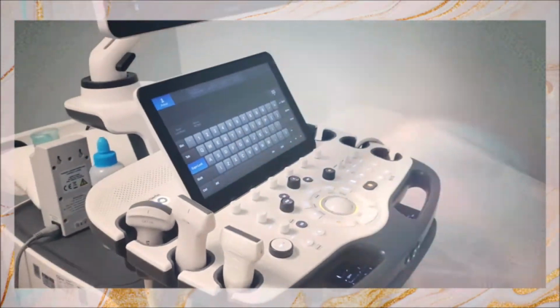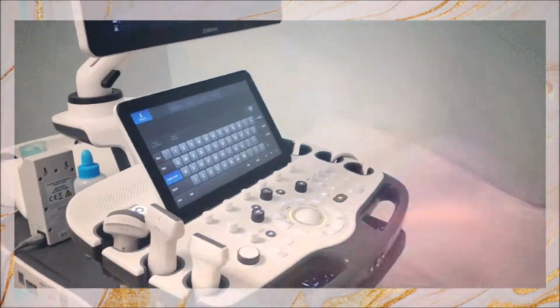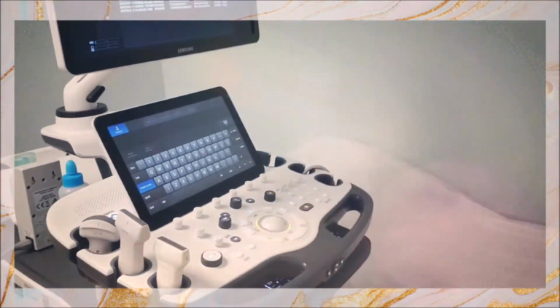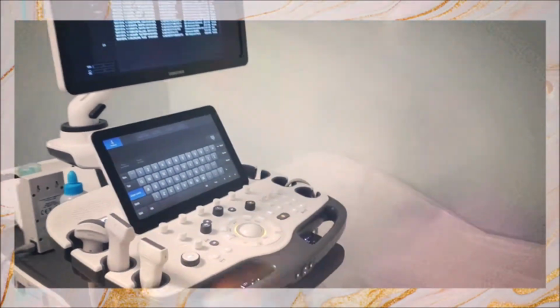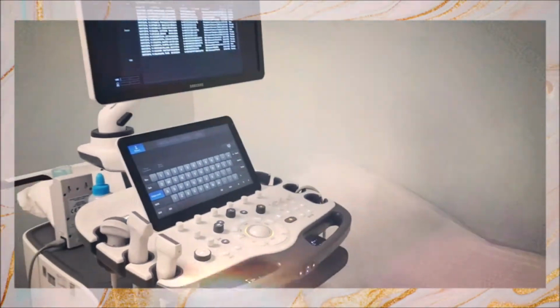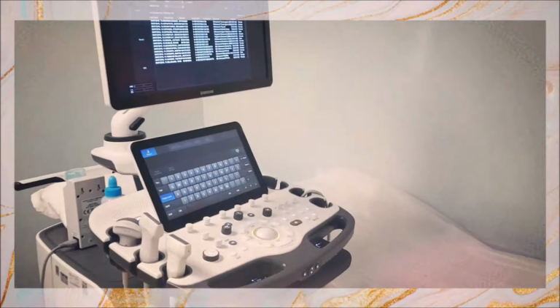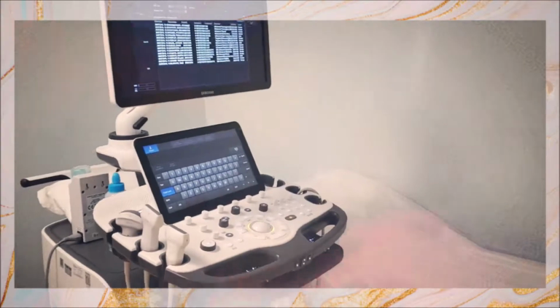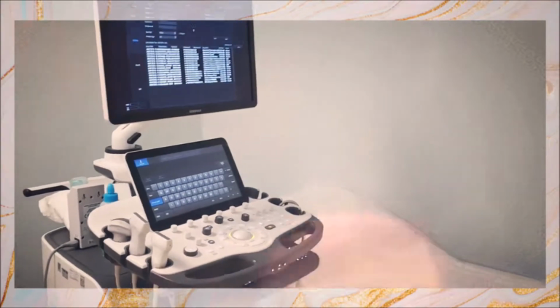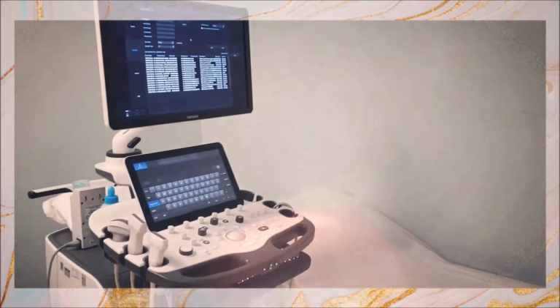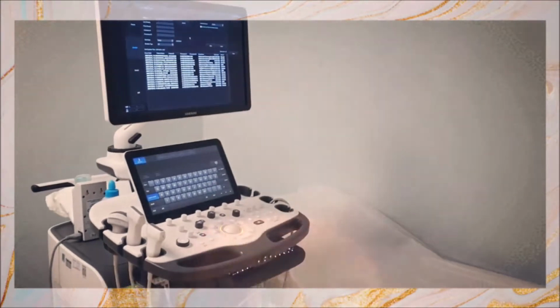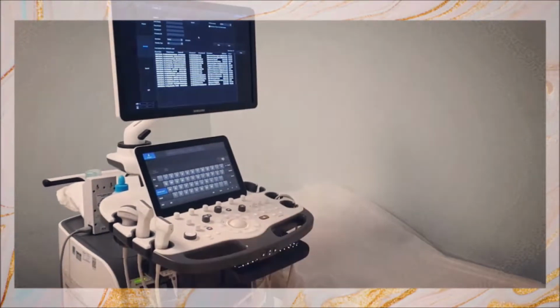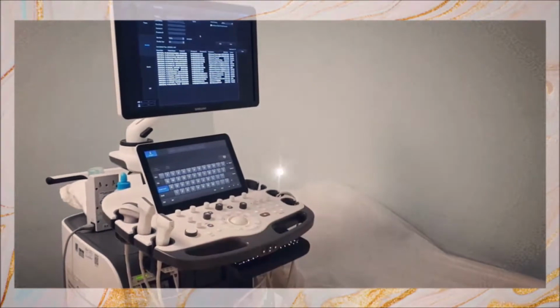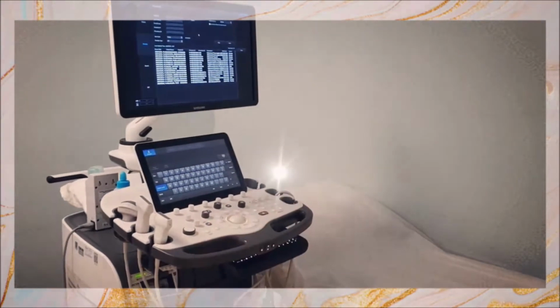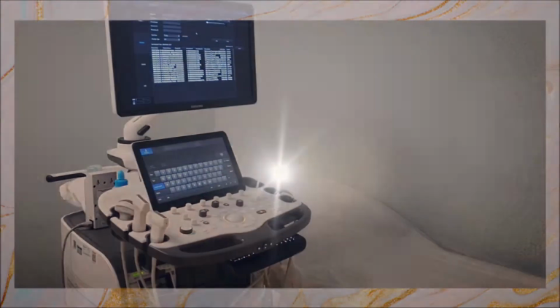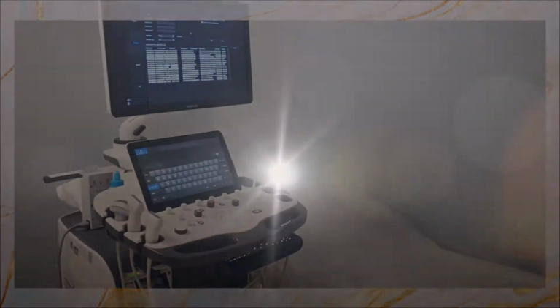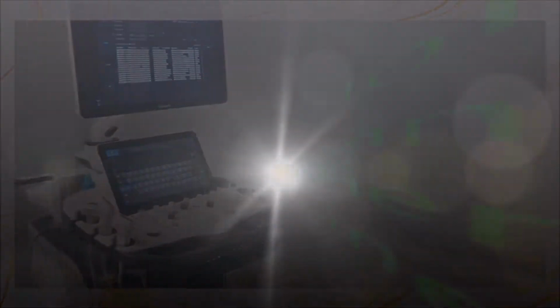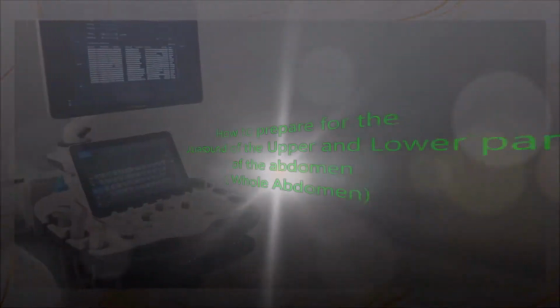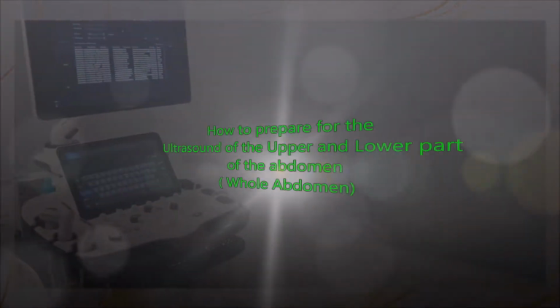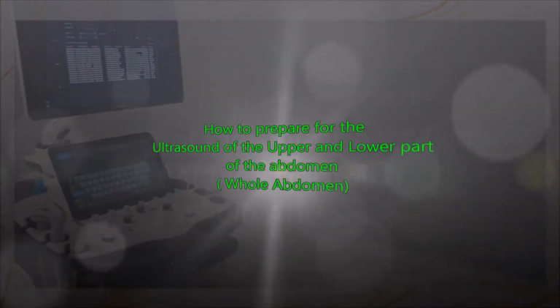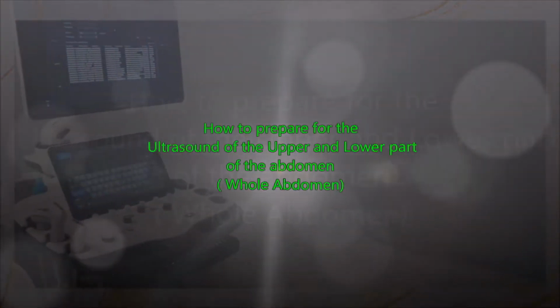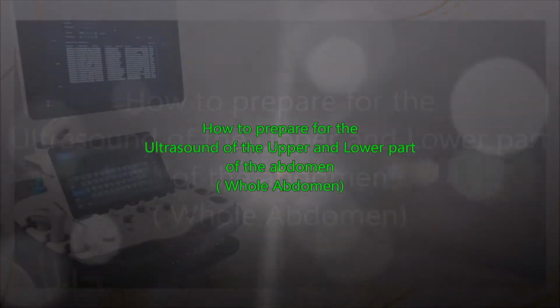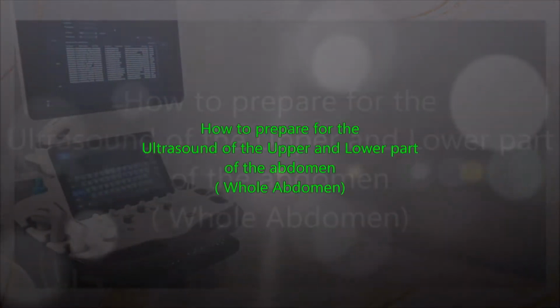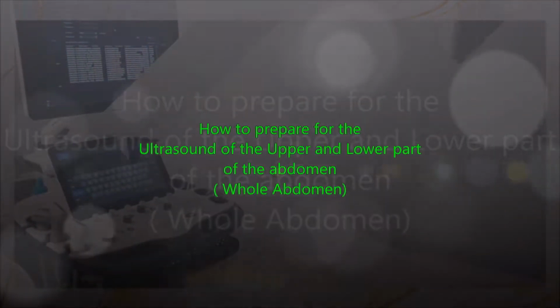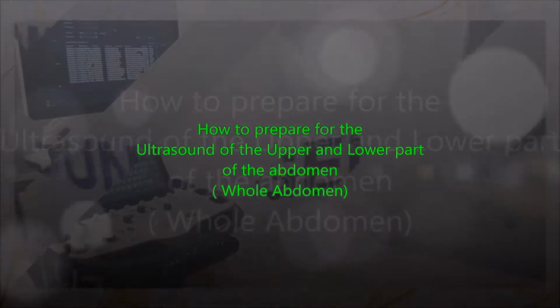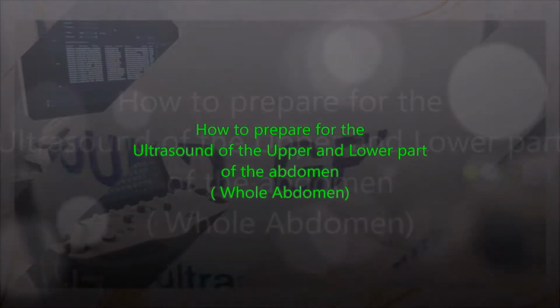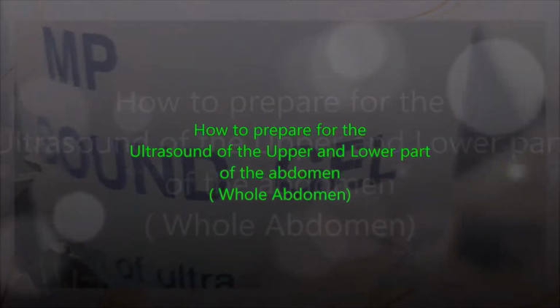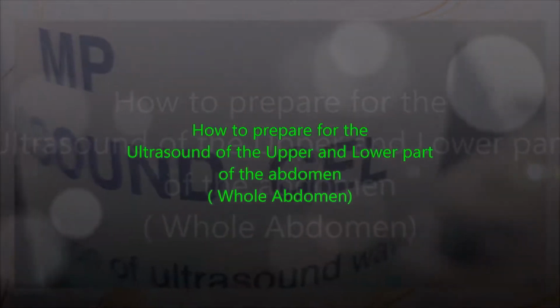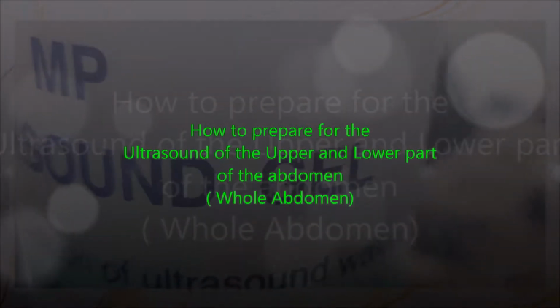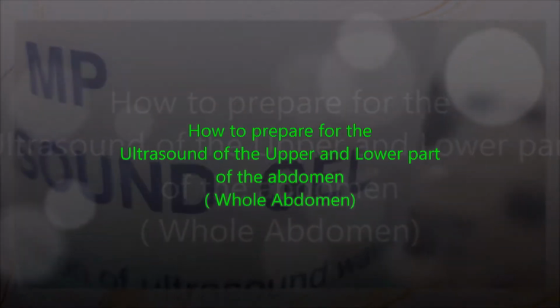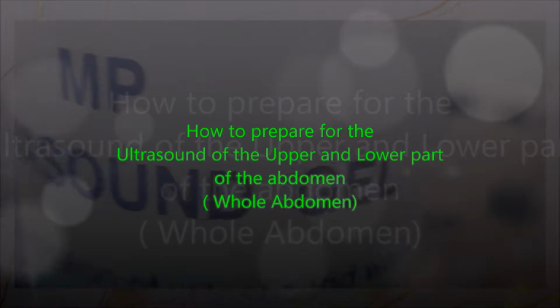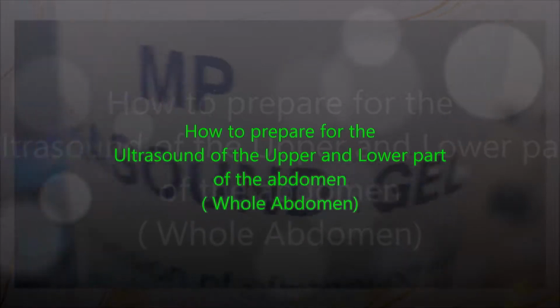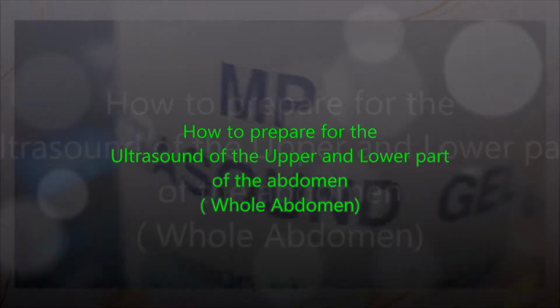Today, we will talk about how to prepare for the ultrasound of the upper and lower part of the abdomen.